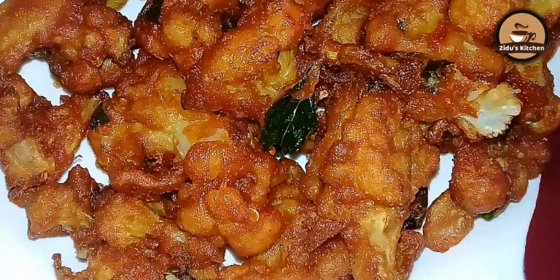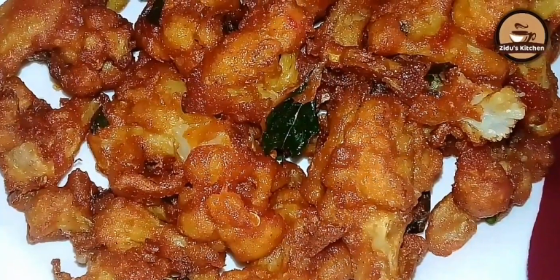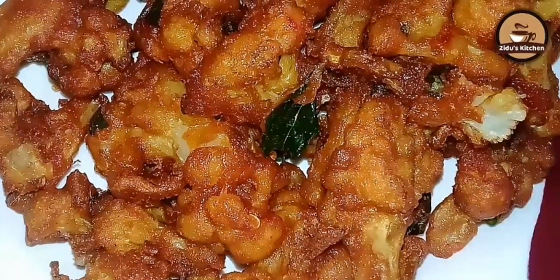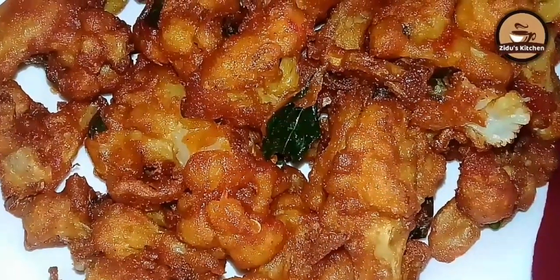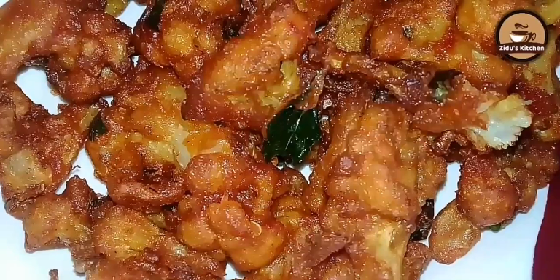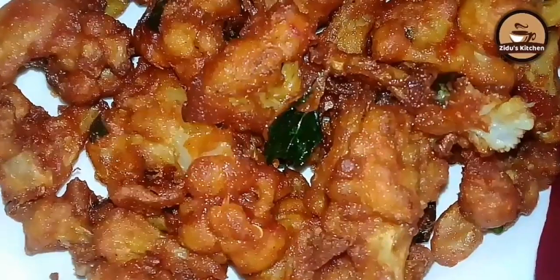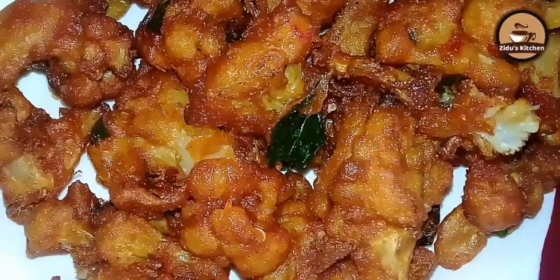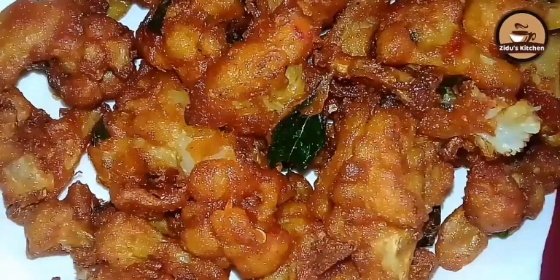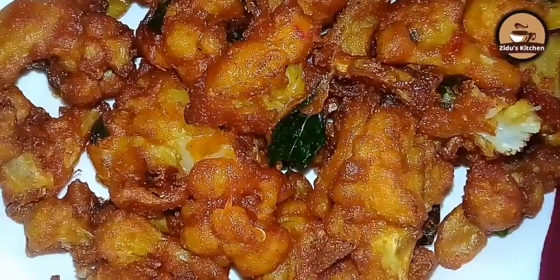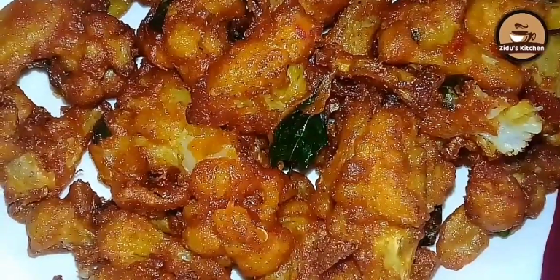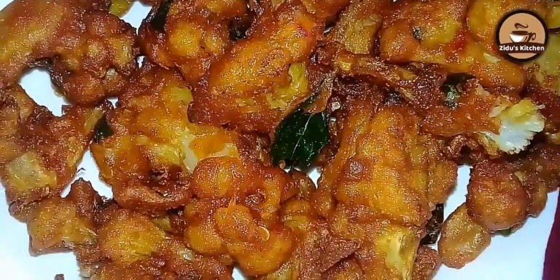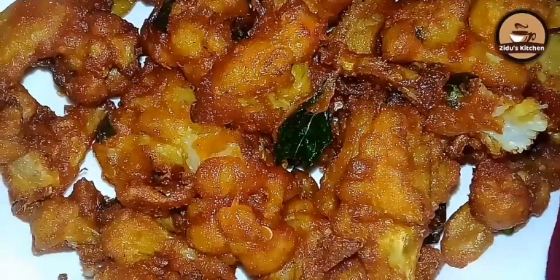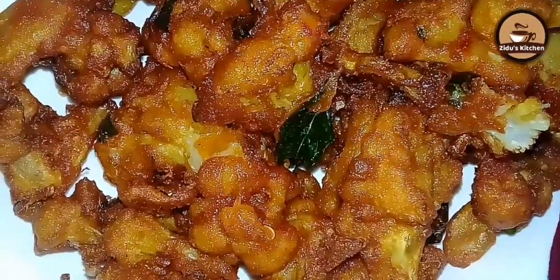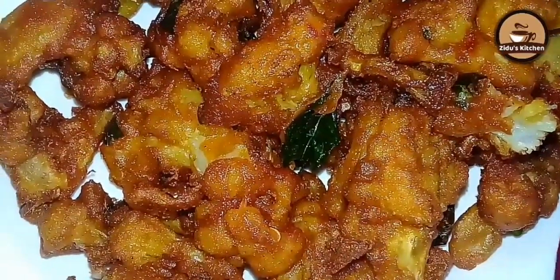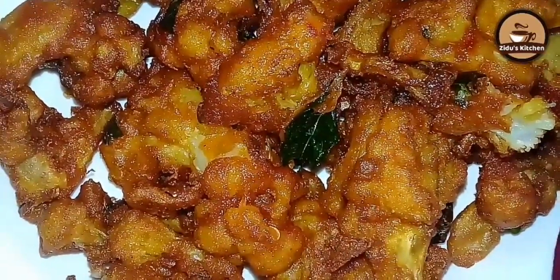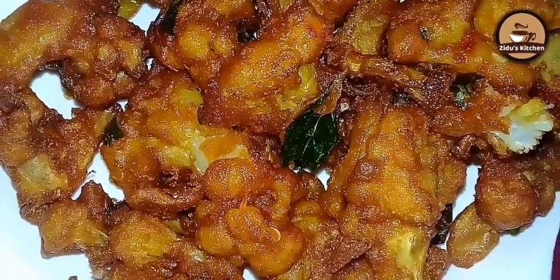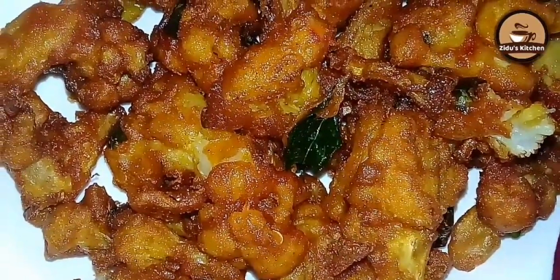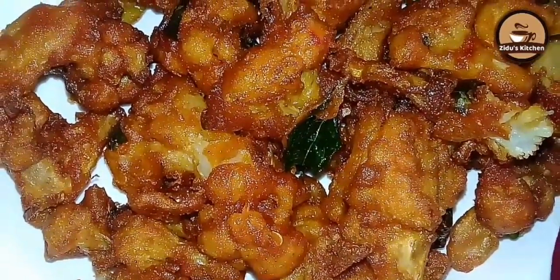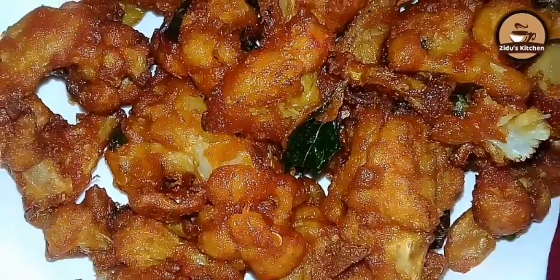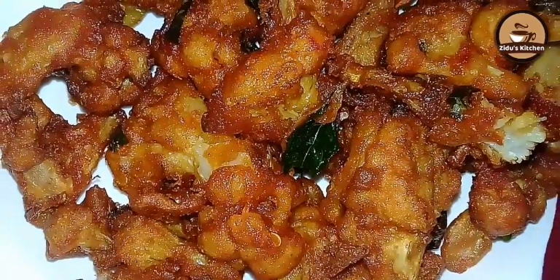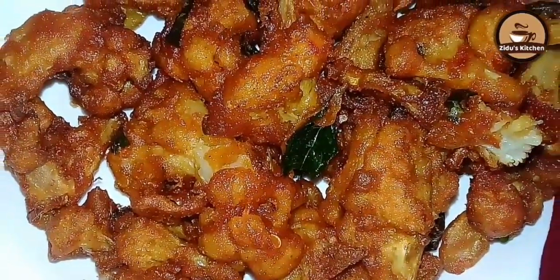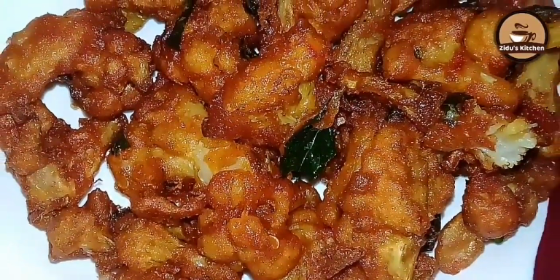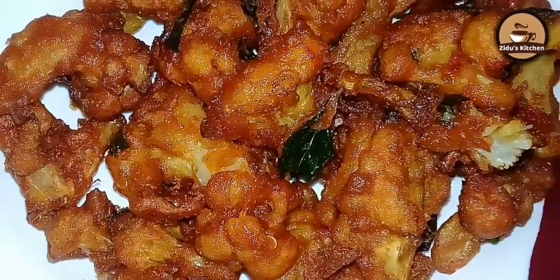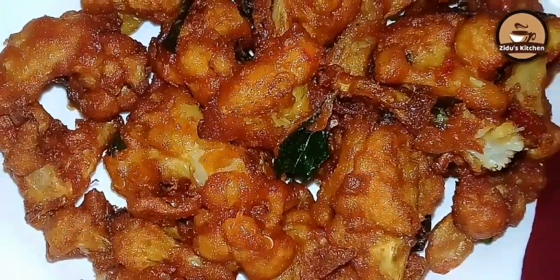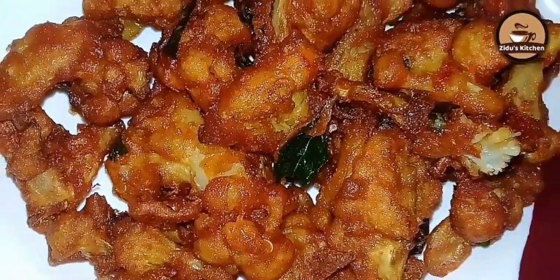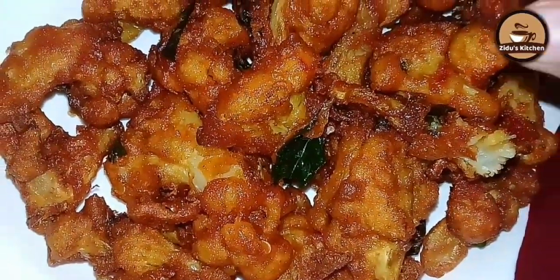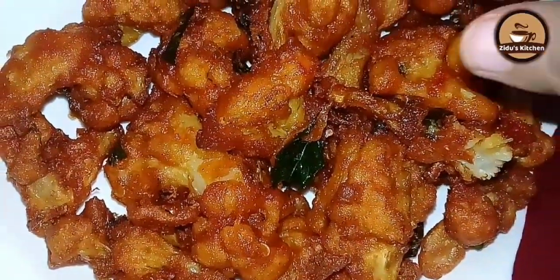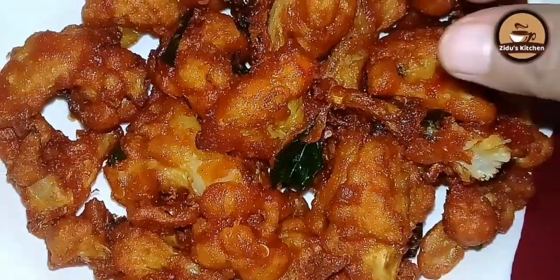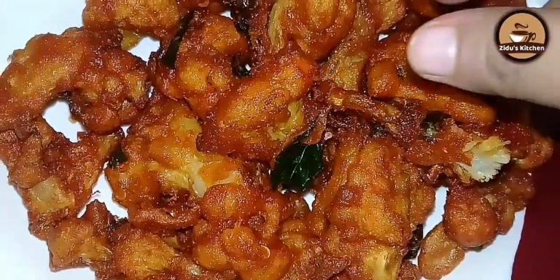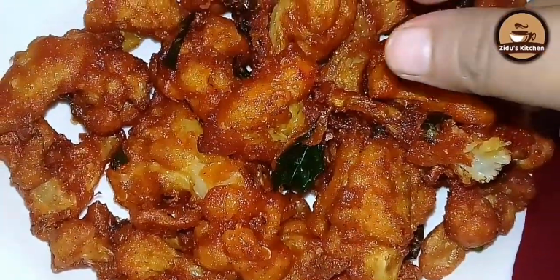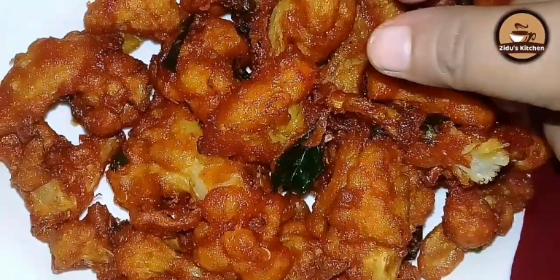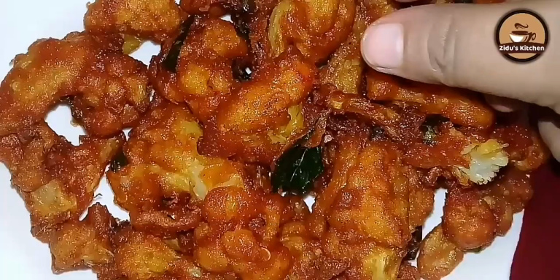Hi friends, welcome back to my channel. Now I am going to test the snack recipe.